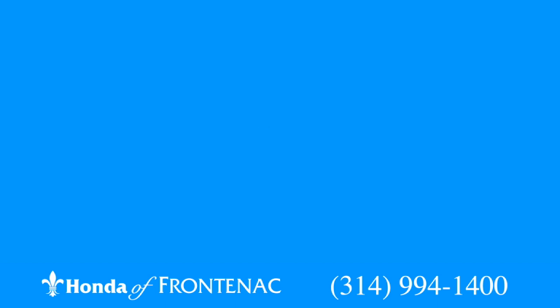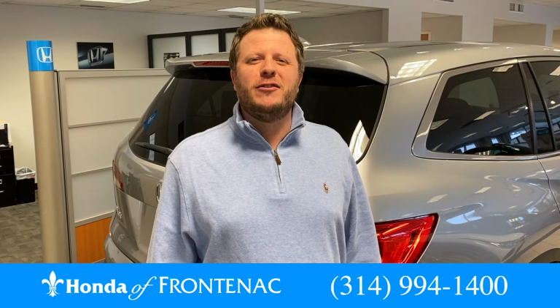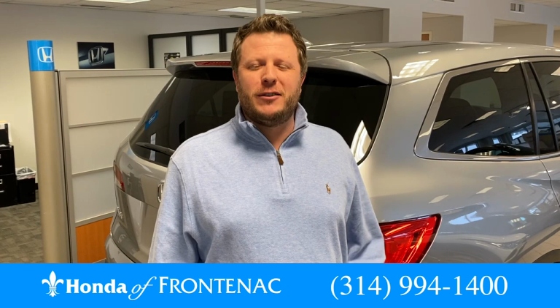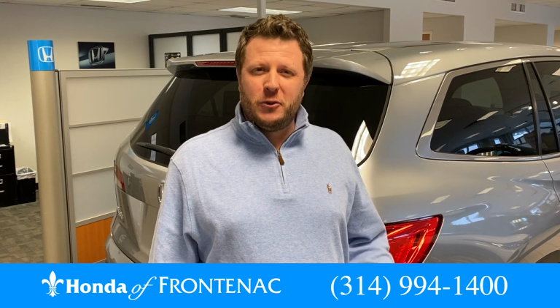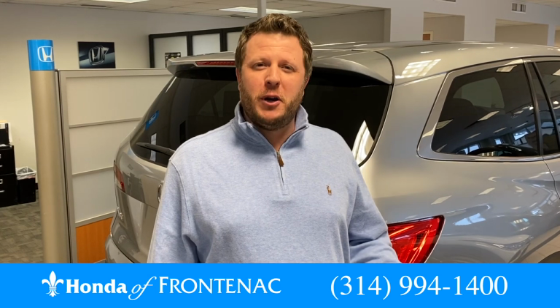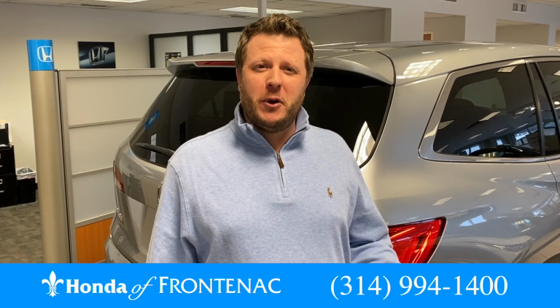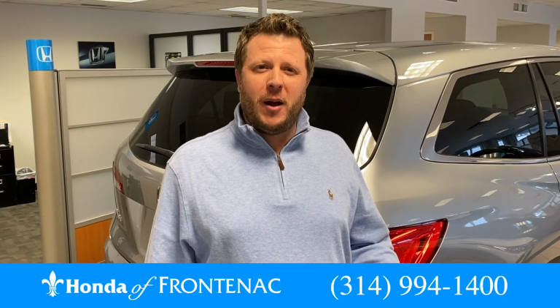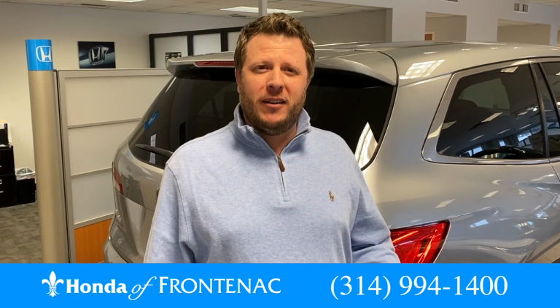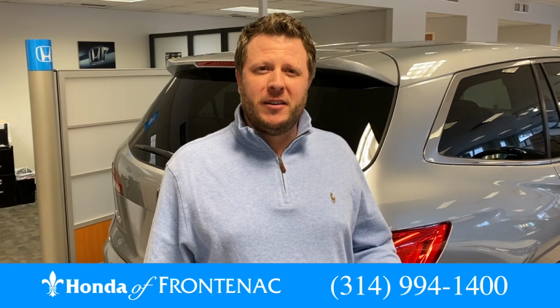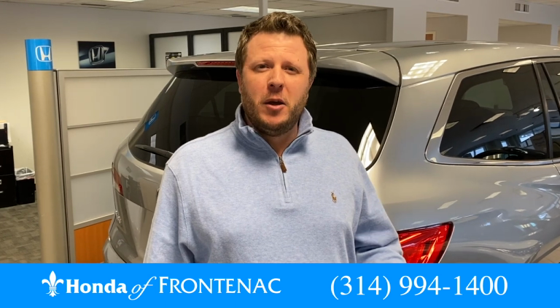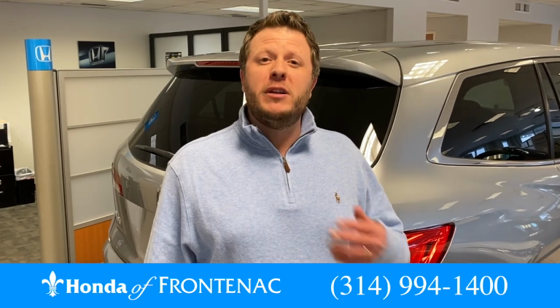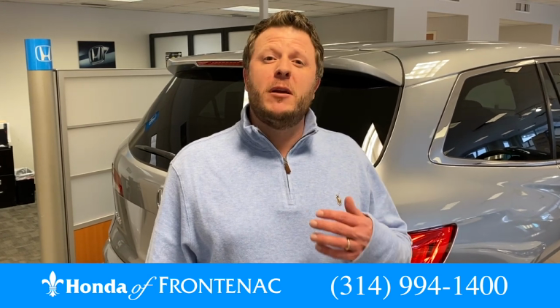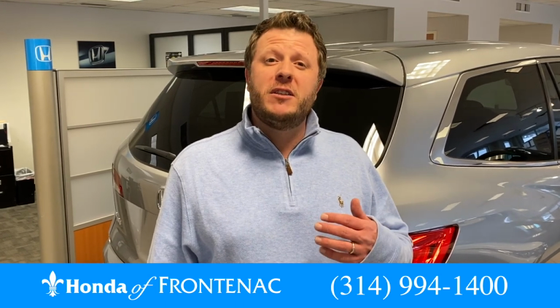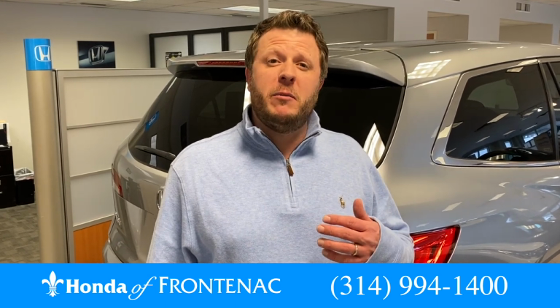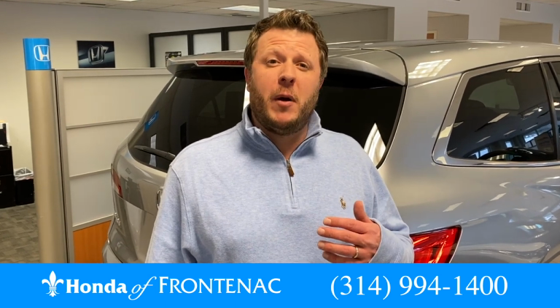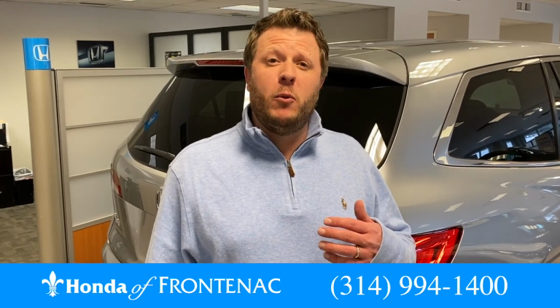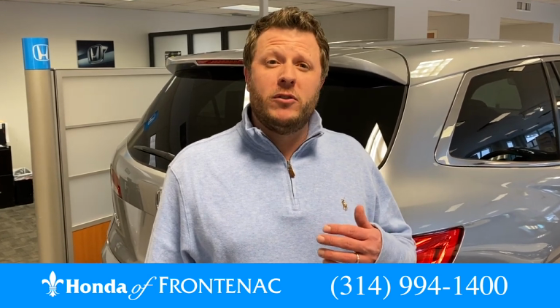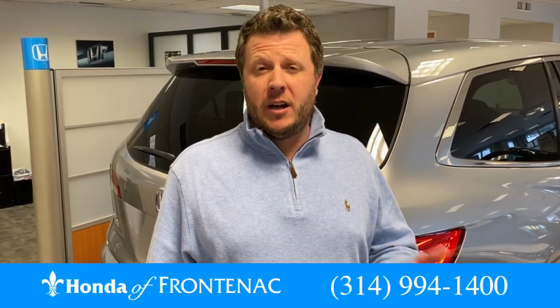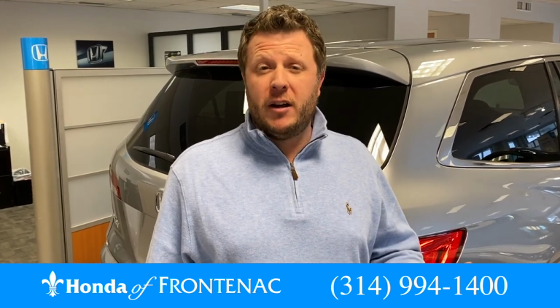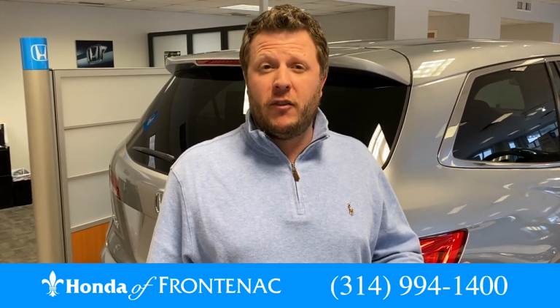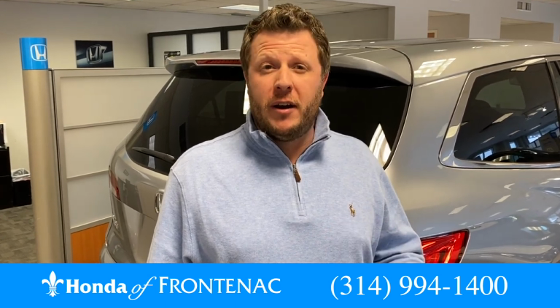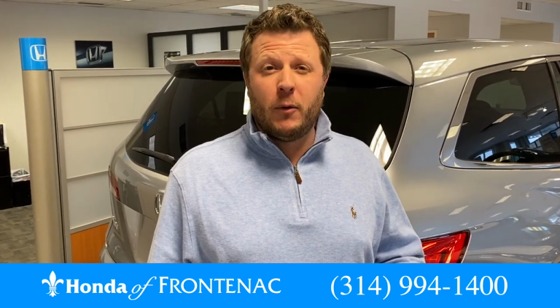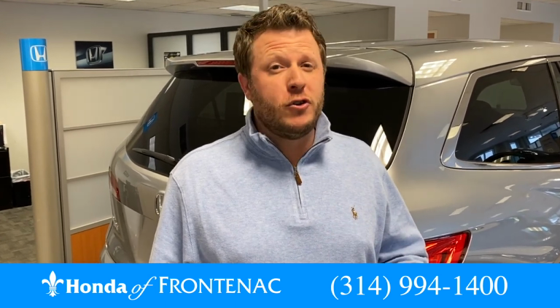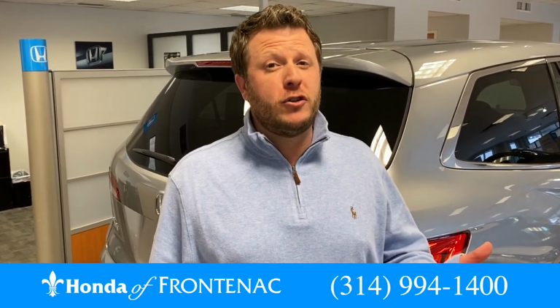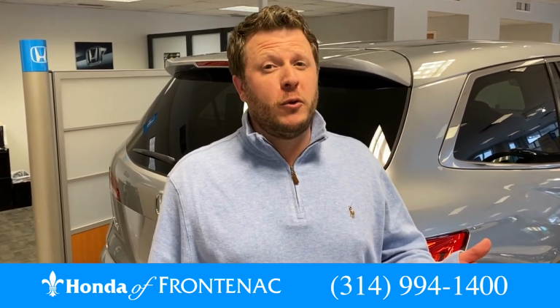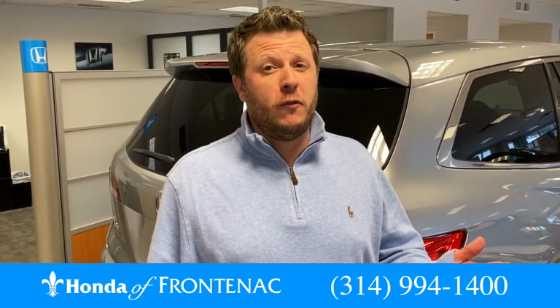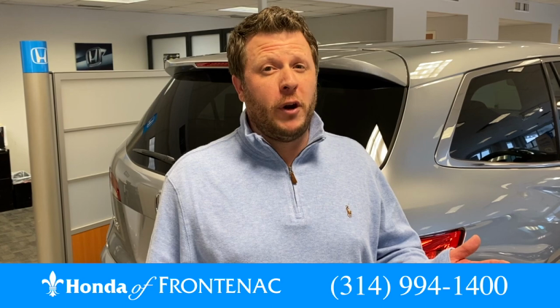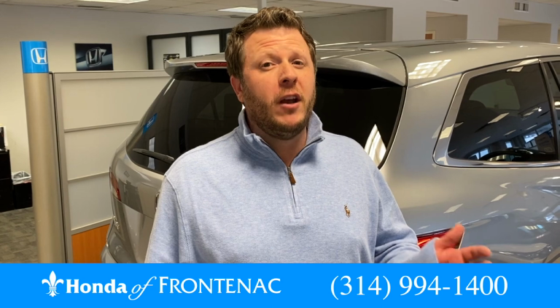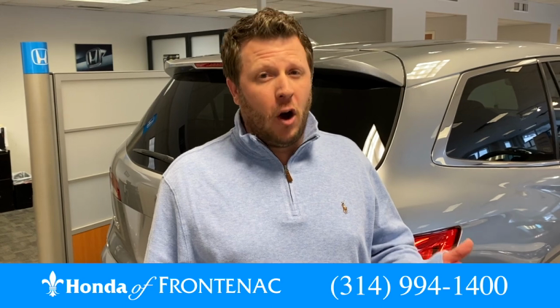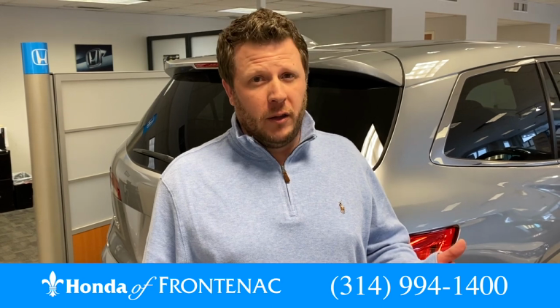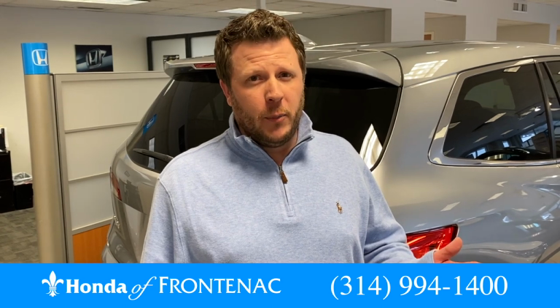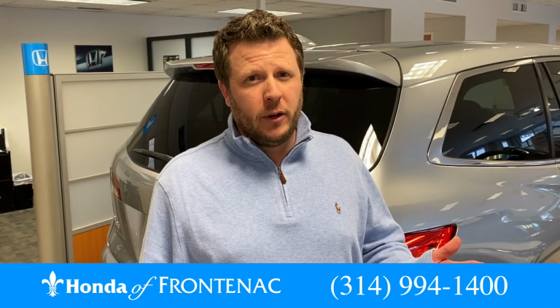So that's the 2020 Pilot. Please come and see me, Bob Wilson, at Honda Frontenac. We're just north of 40 on Lindbergh.